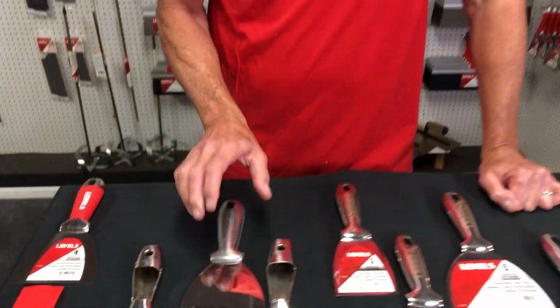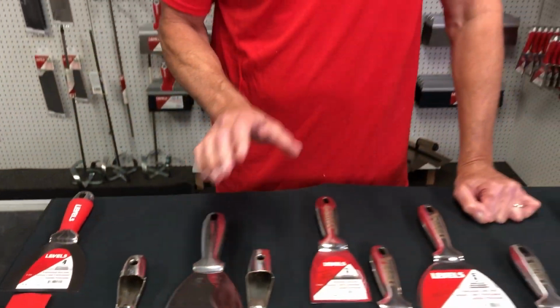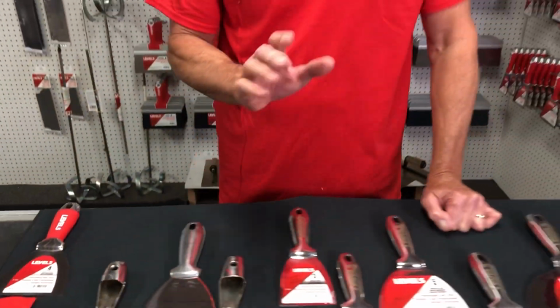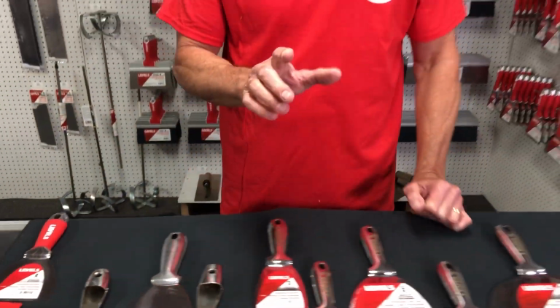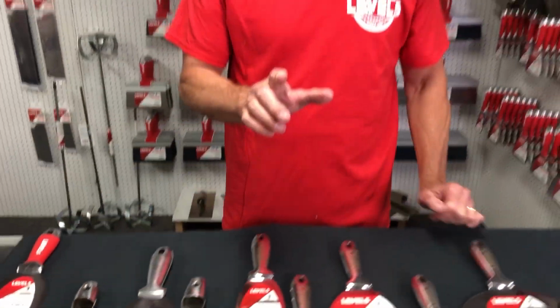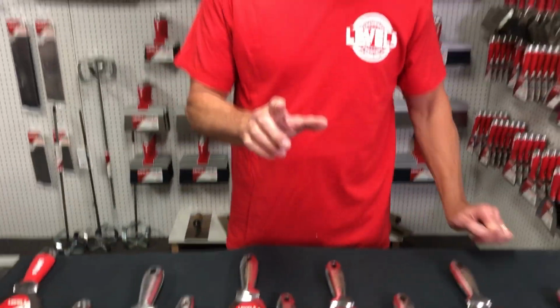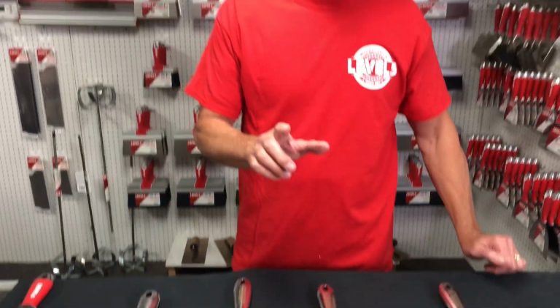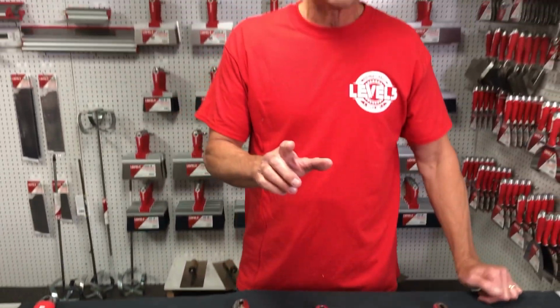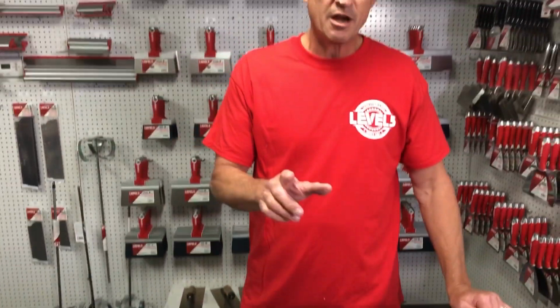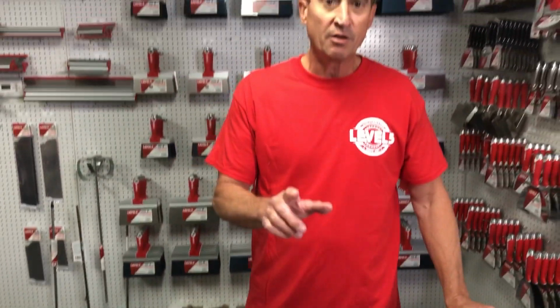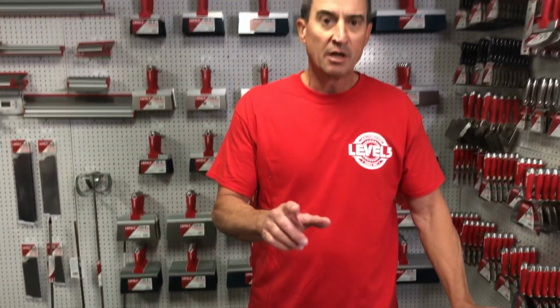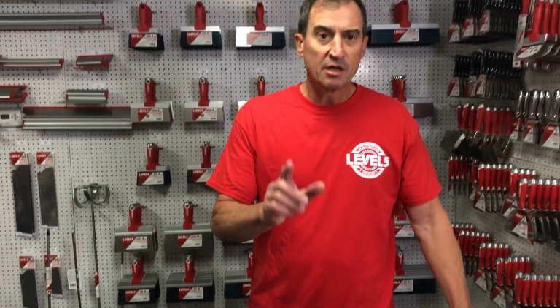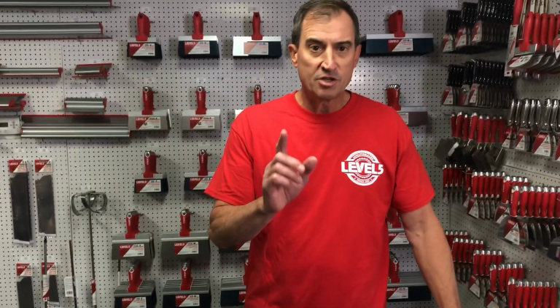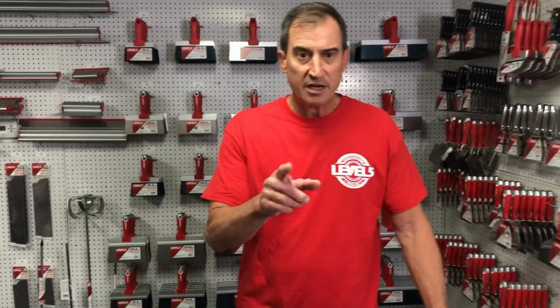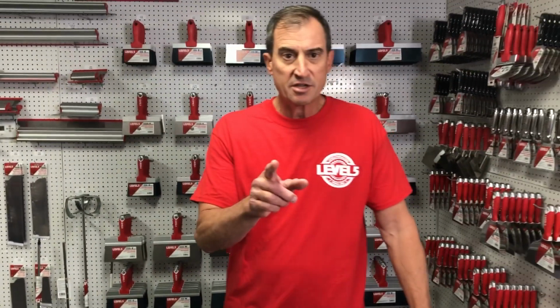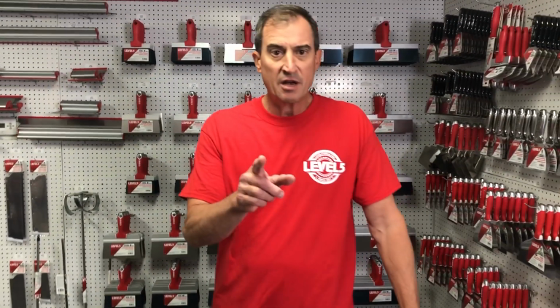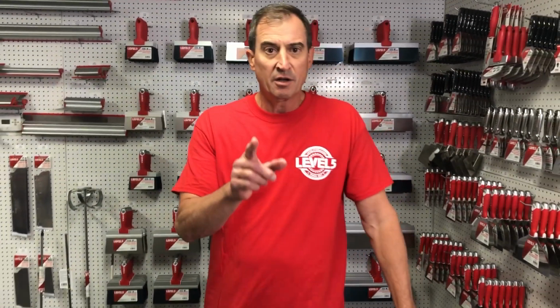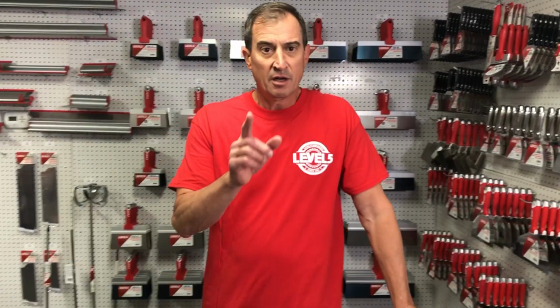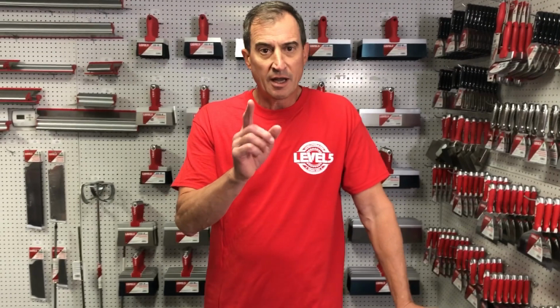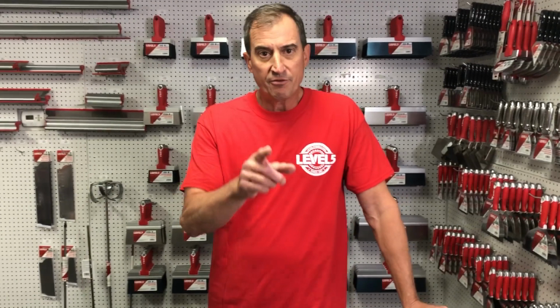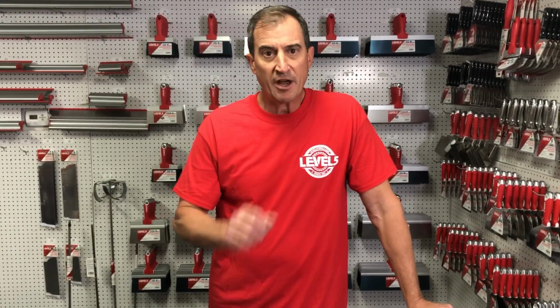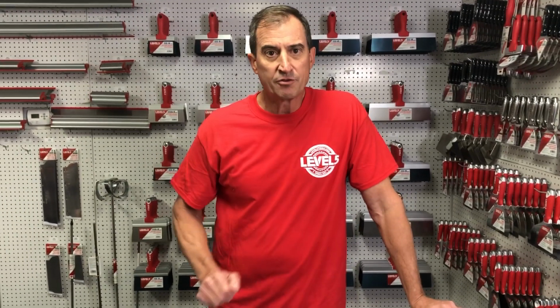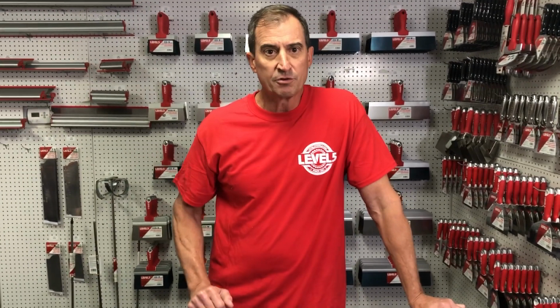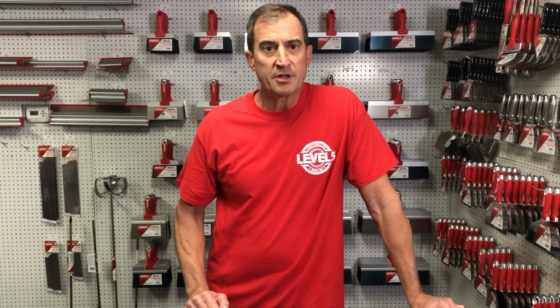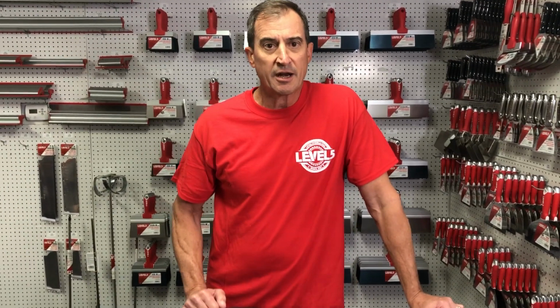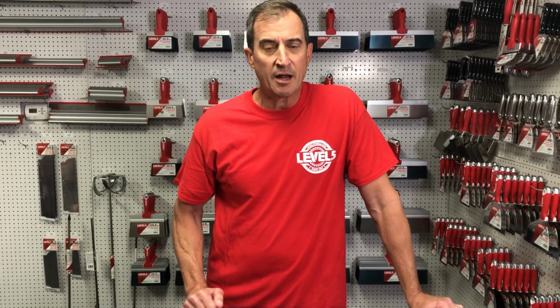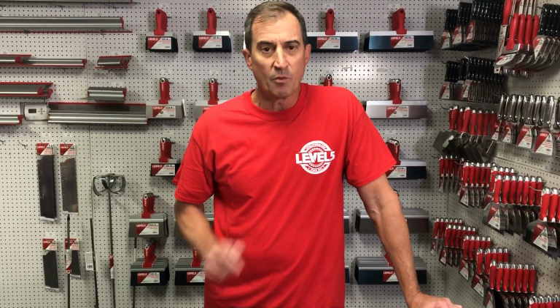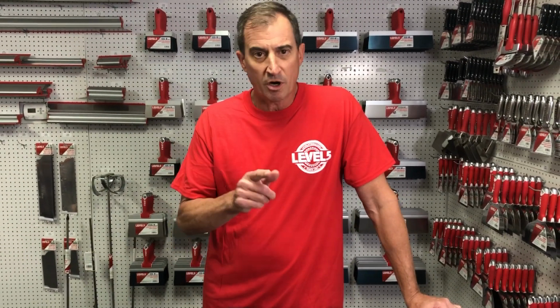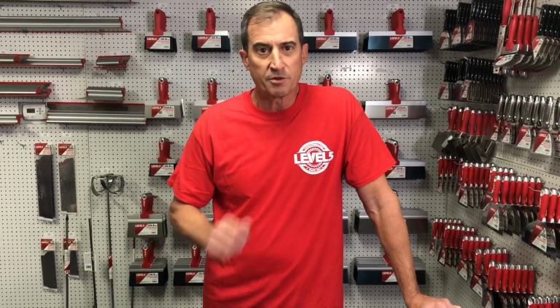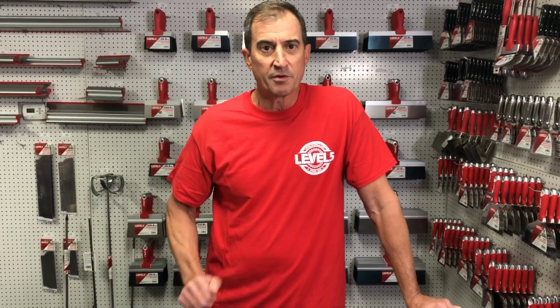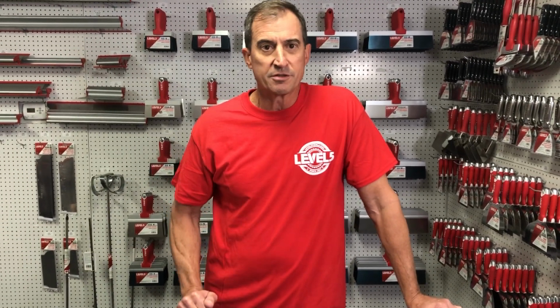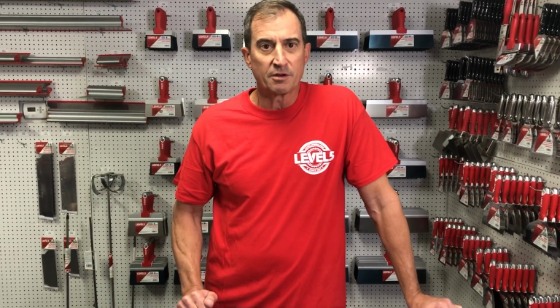These are now available for sale. Check us out at level5tools.com. Welcome to the Red Zone.